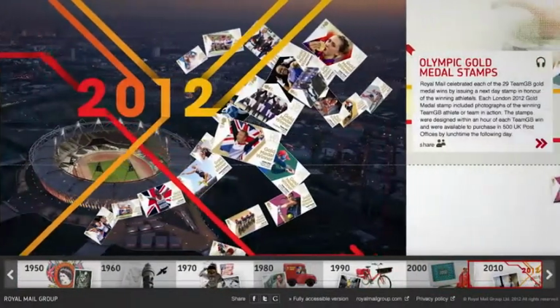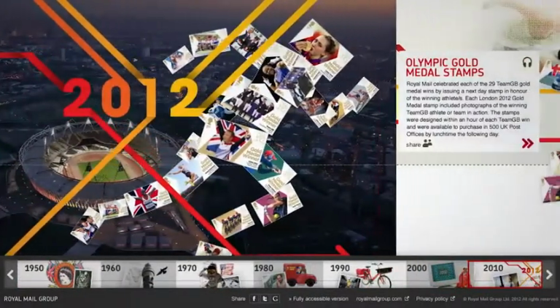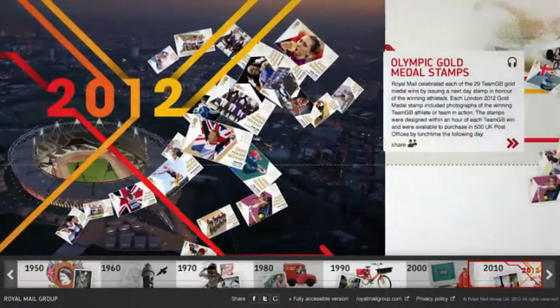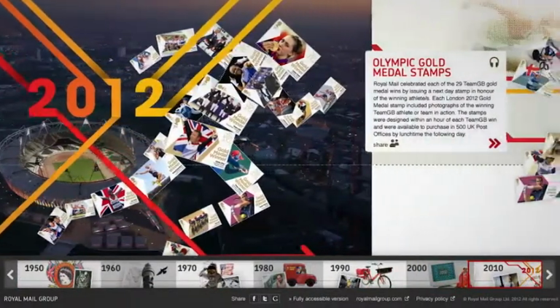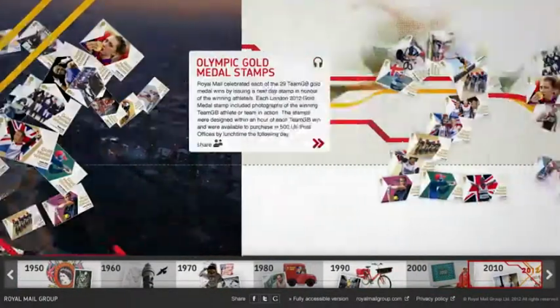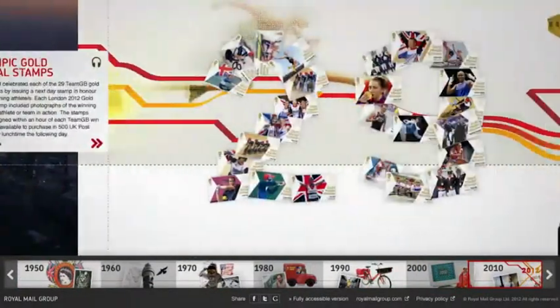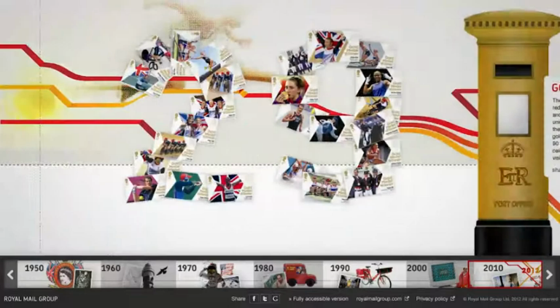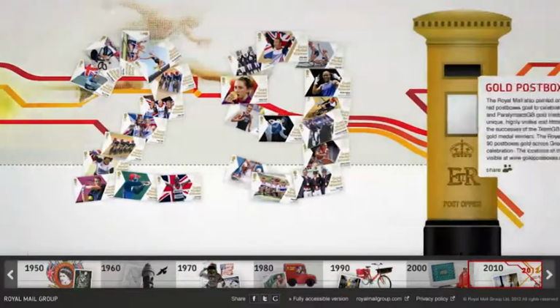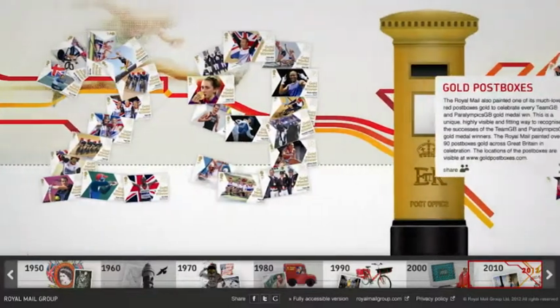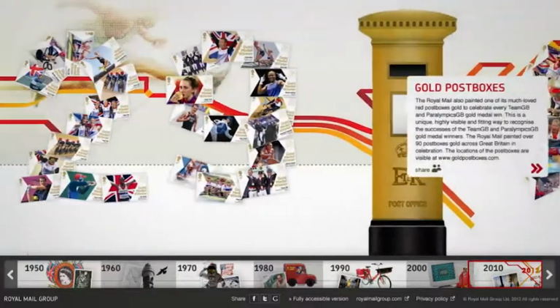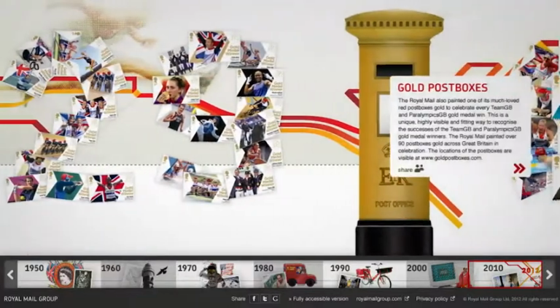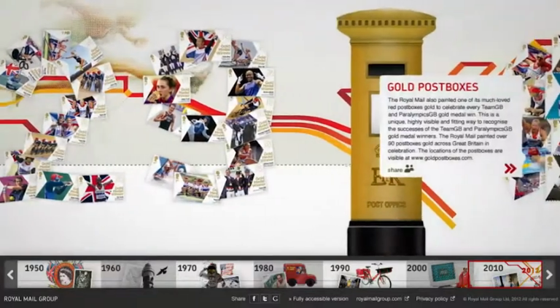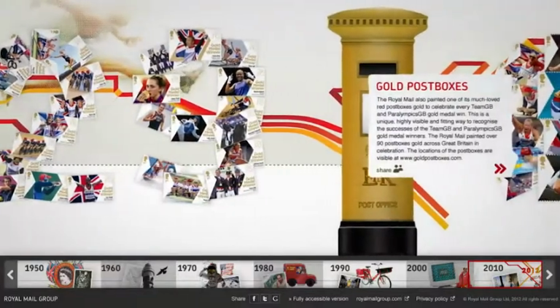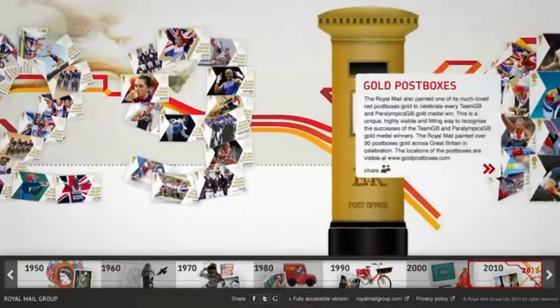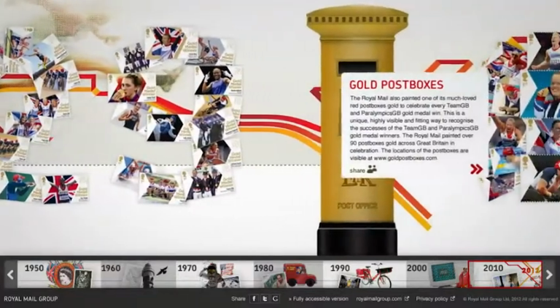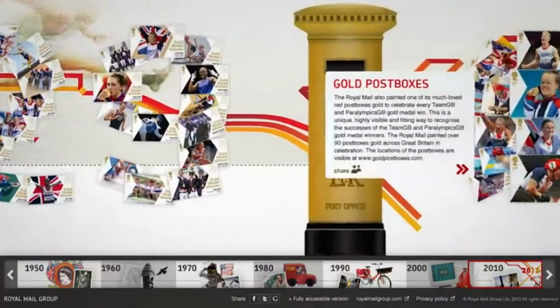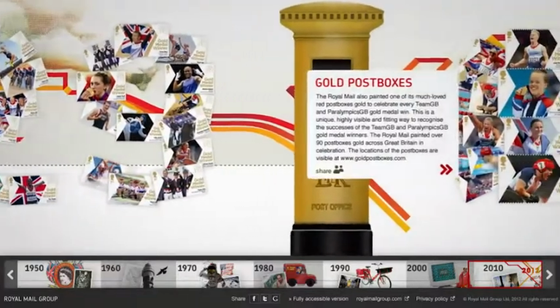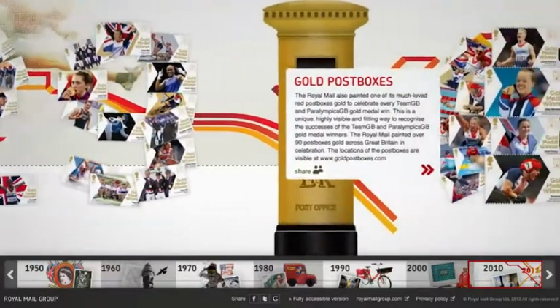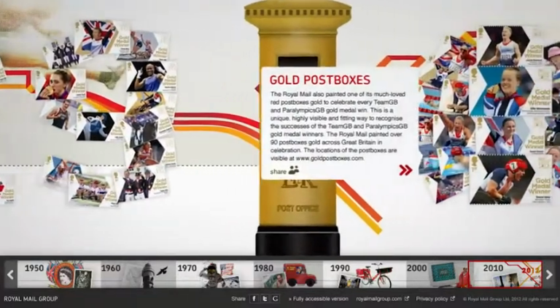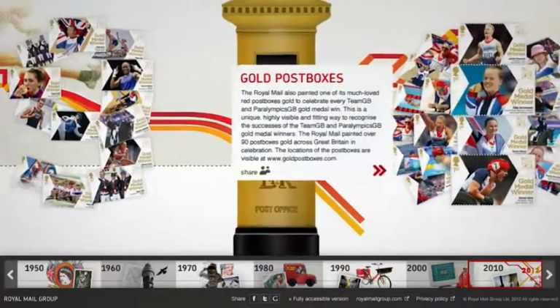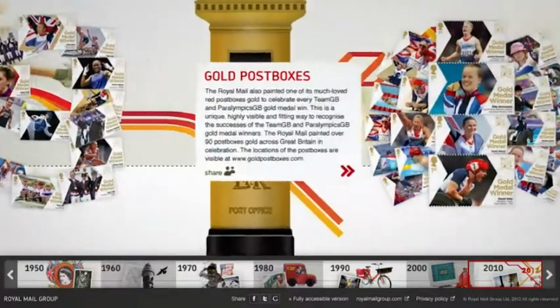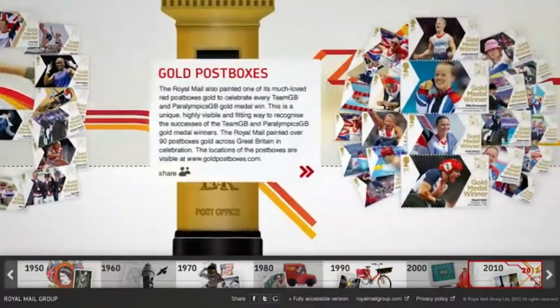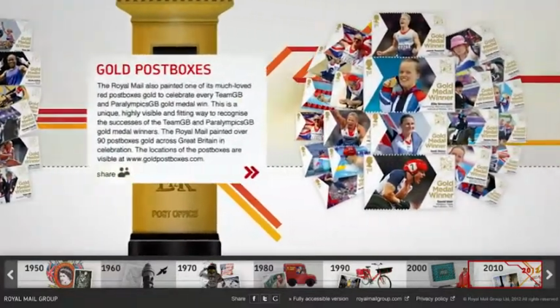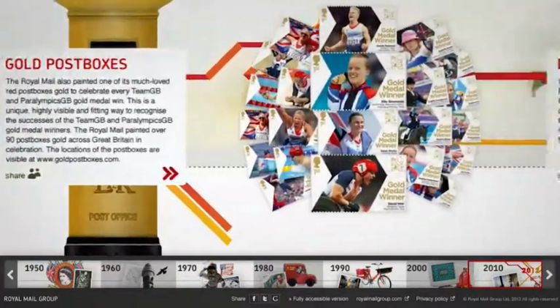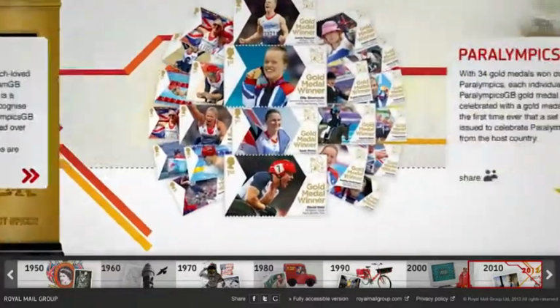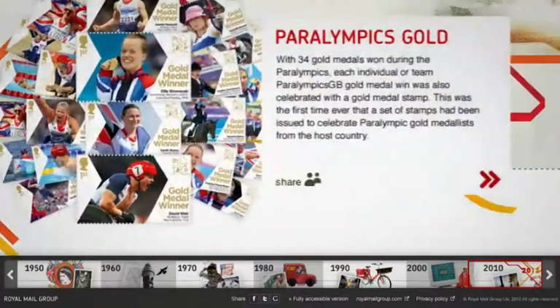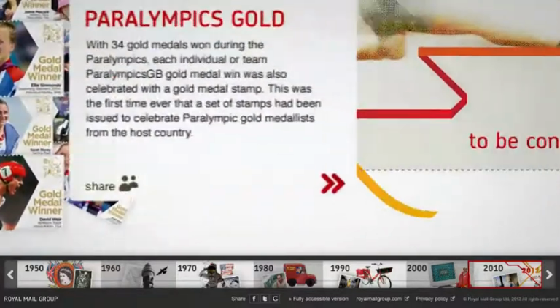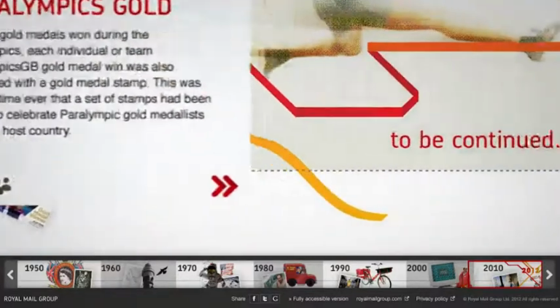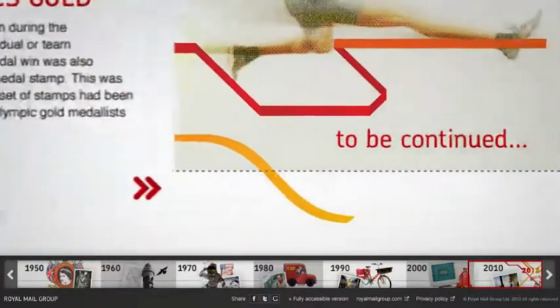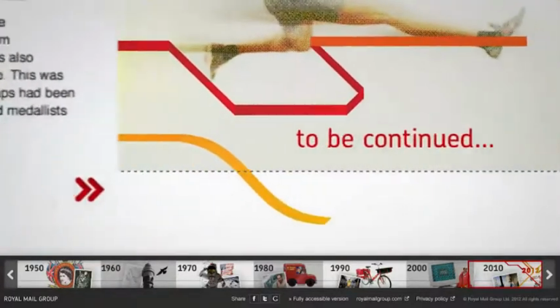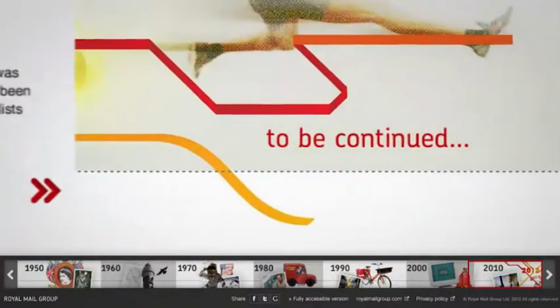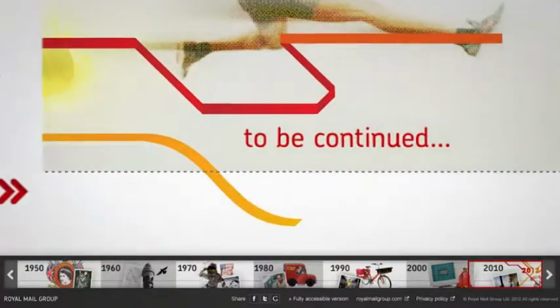Royal Mail Timeline — telling an unforgettable story in an unforgettable way.